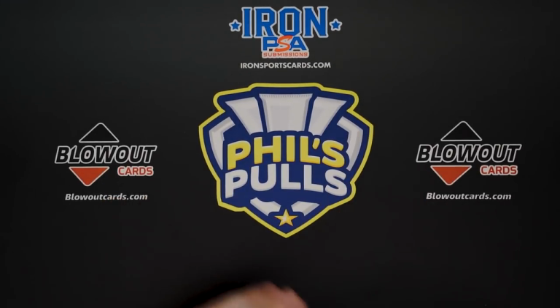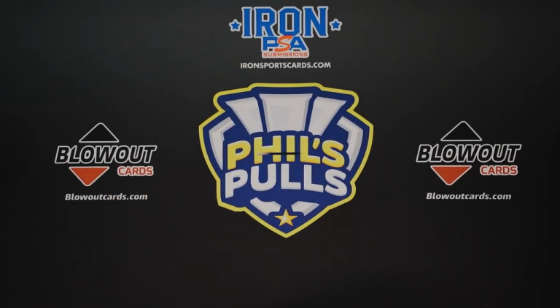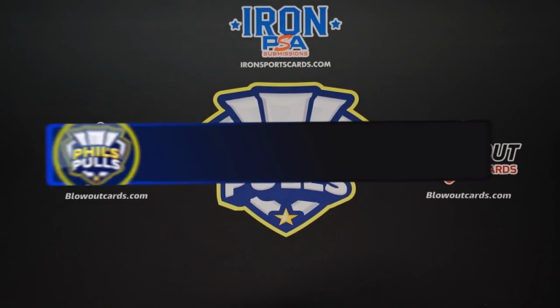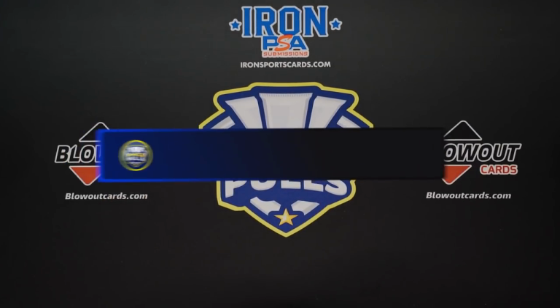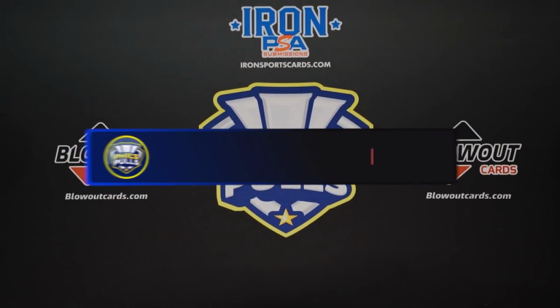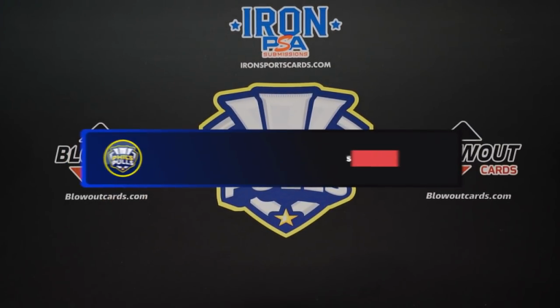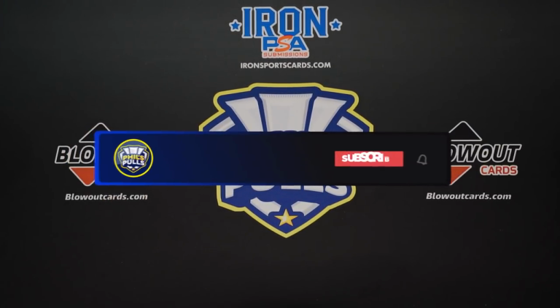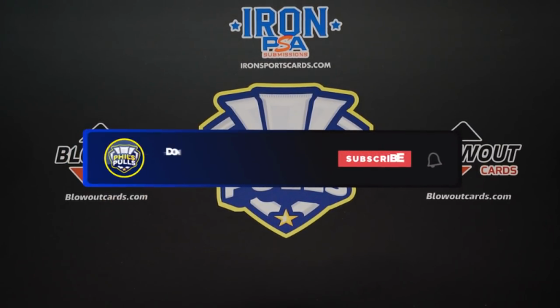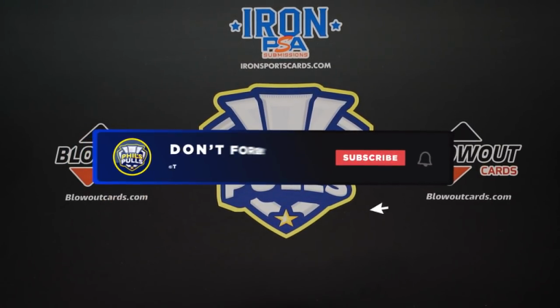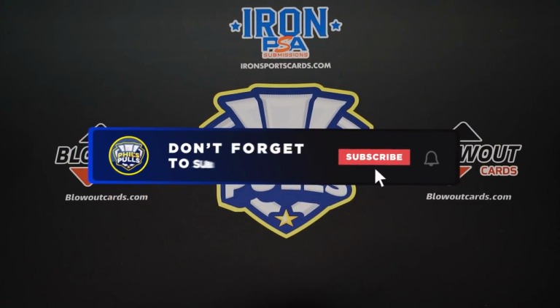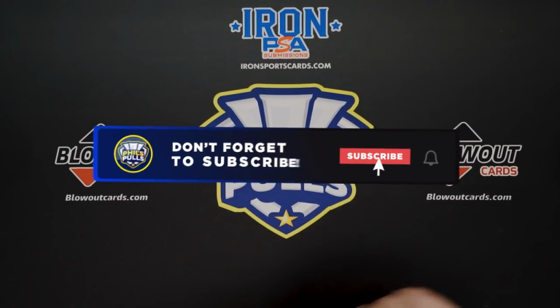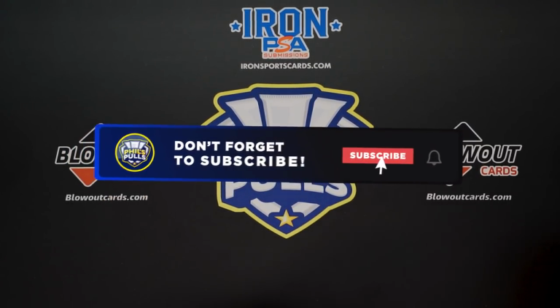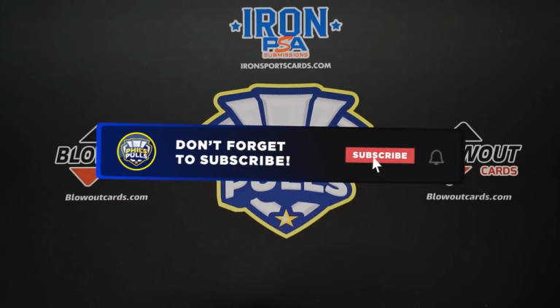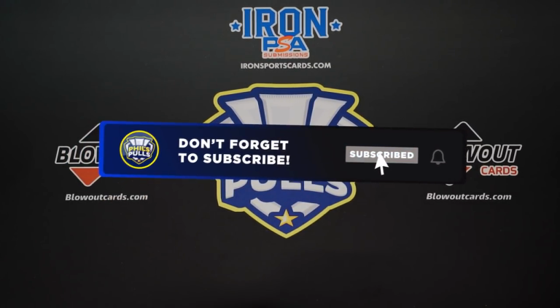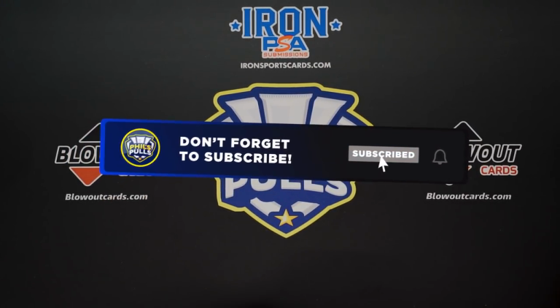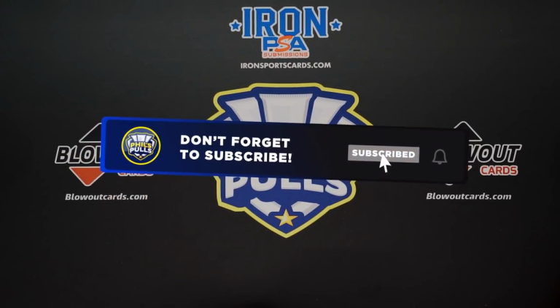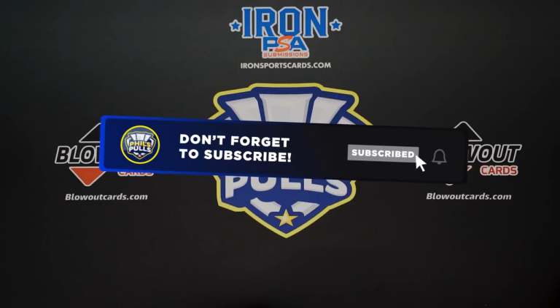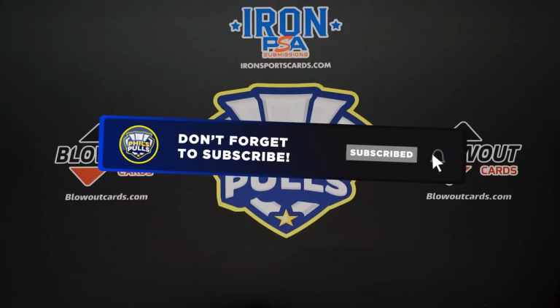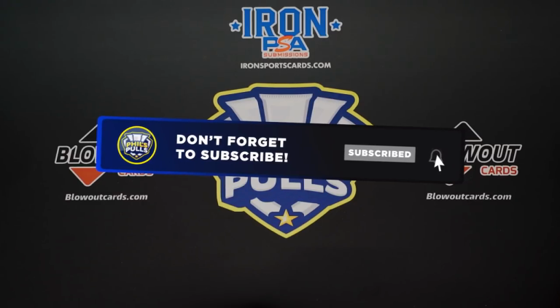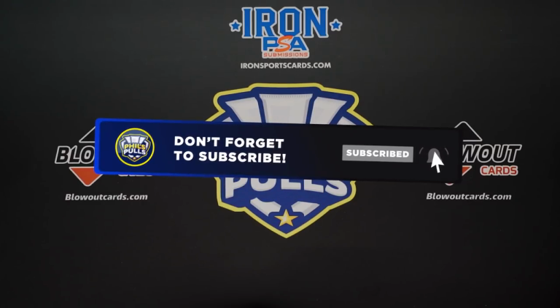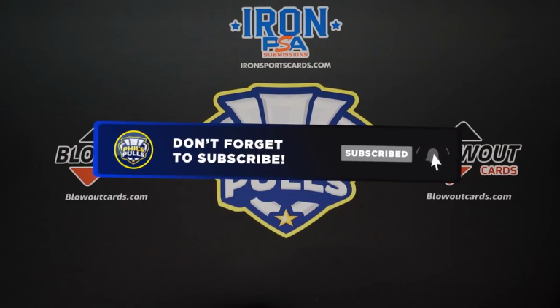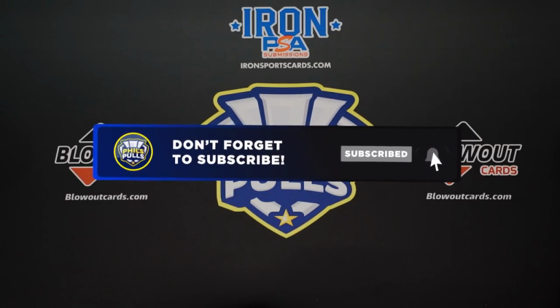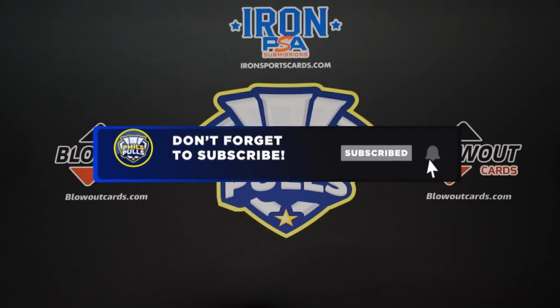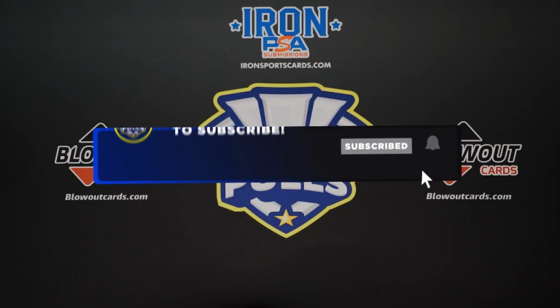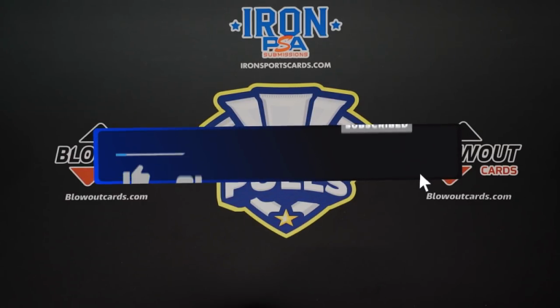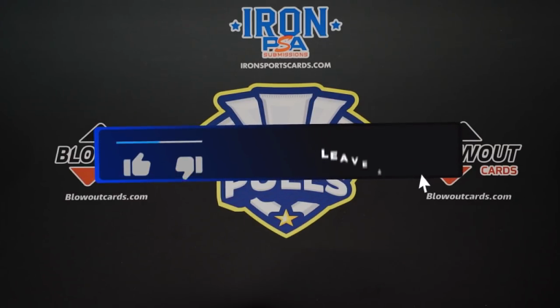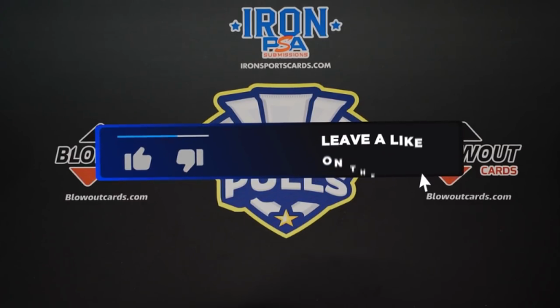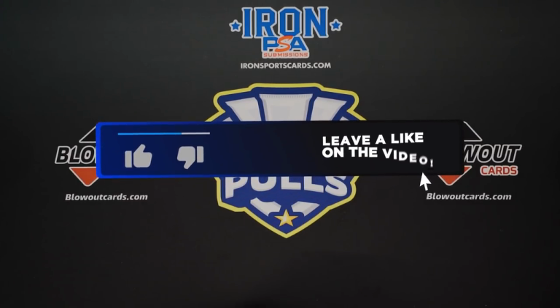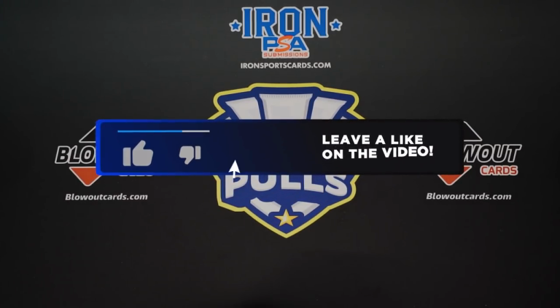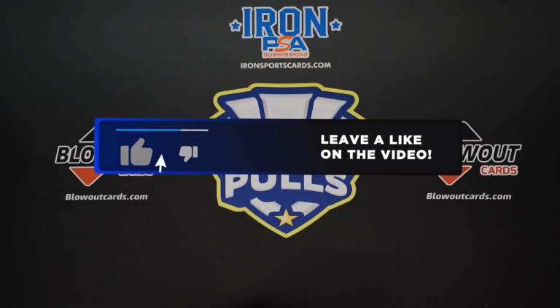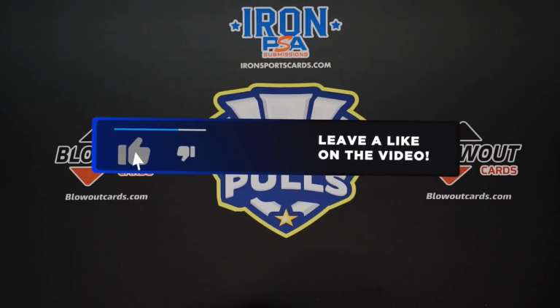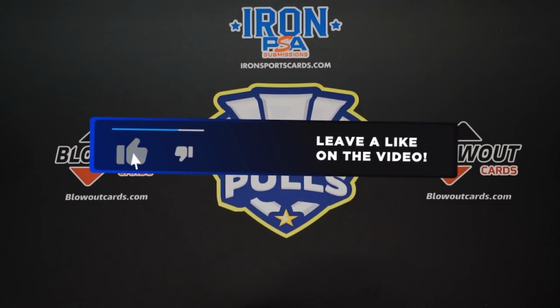We'll get right into this top 10 video. Be sure to like the video and subscribe to the channel if you haven't already — greatly appreciate that.